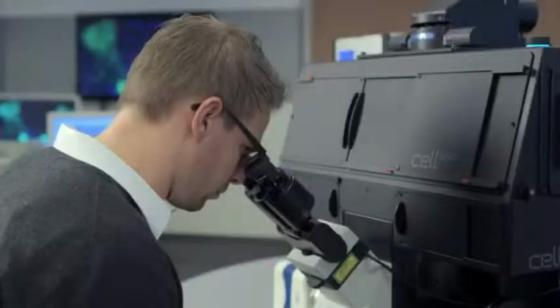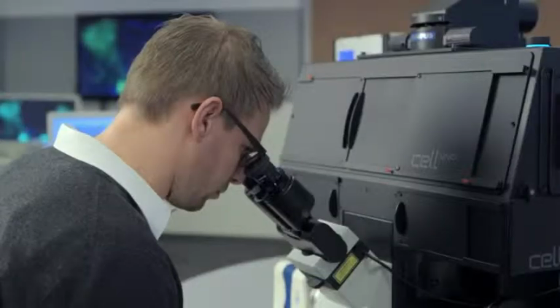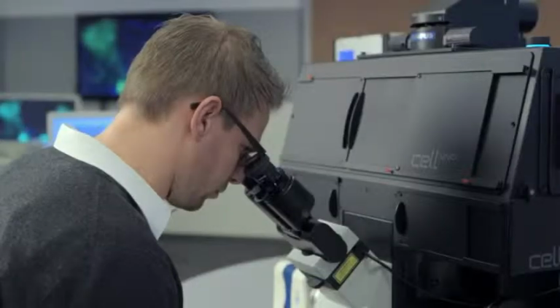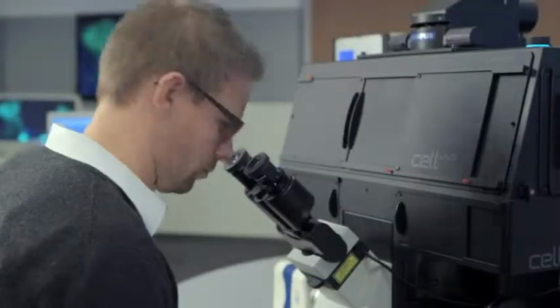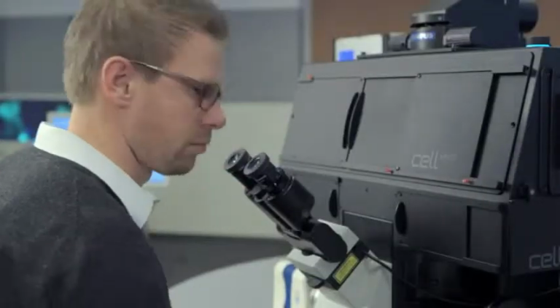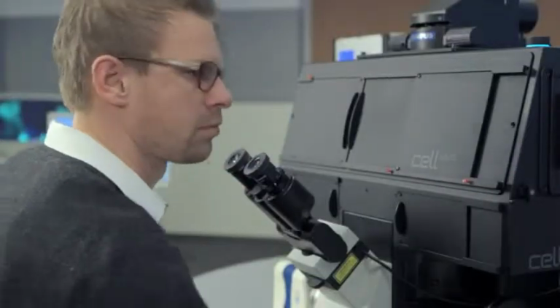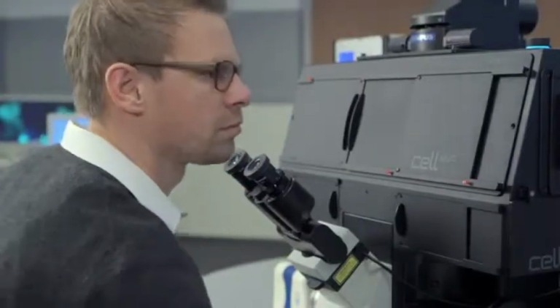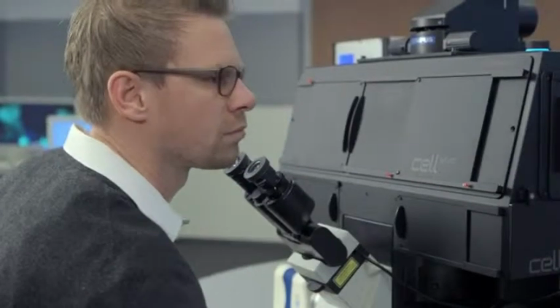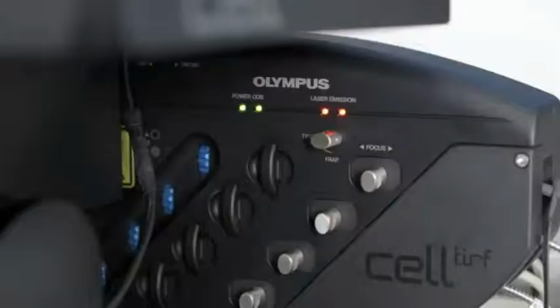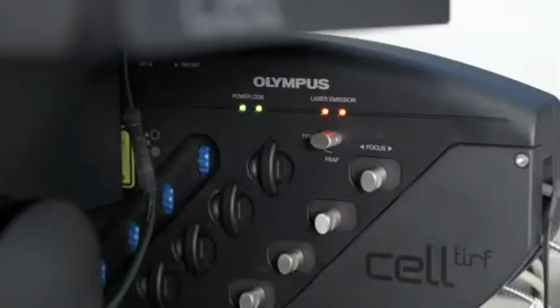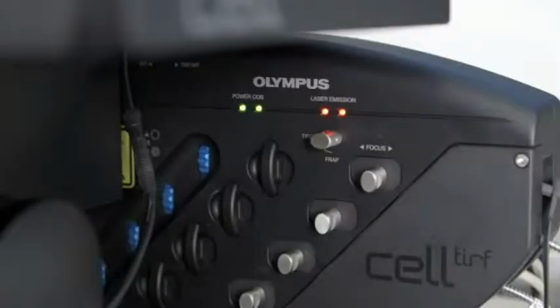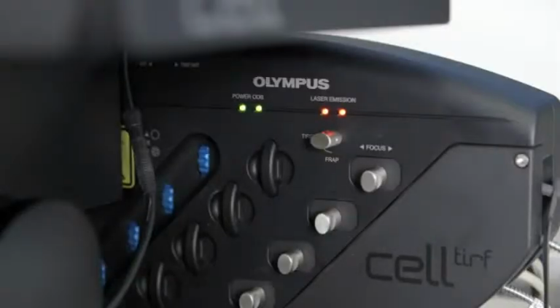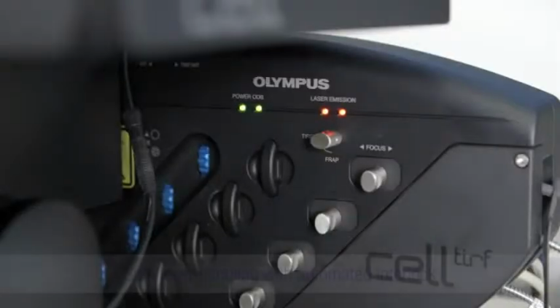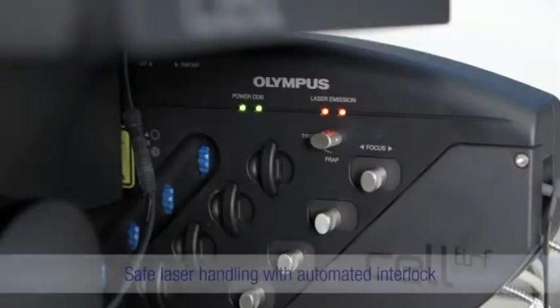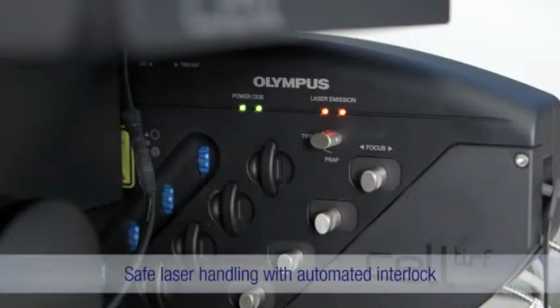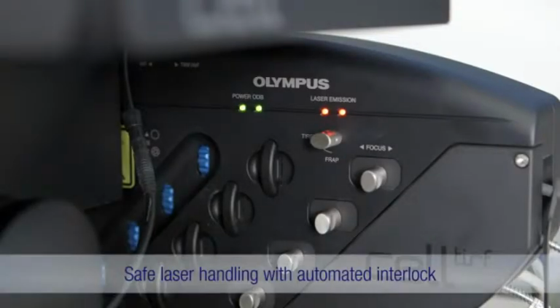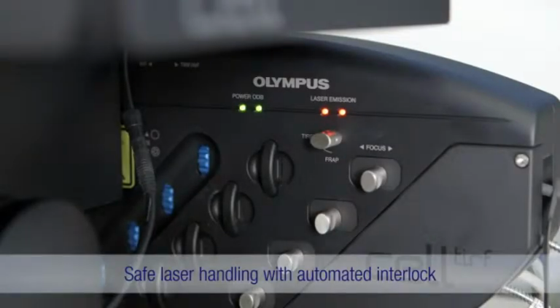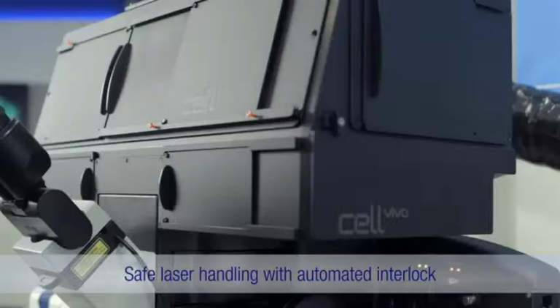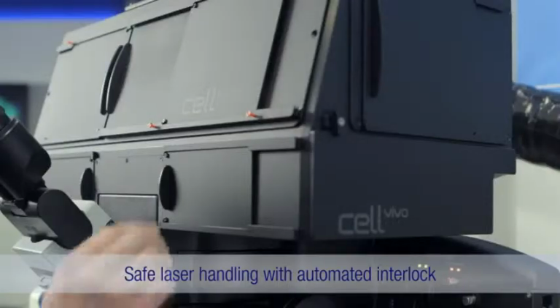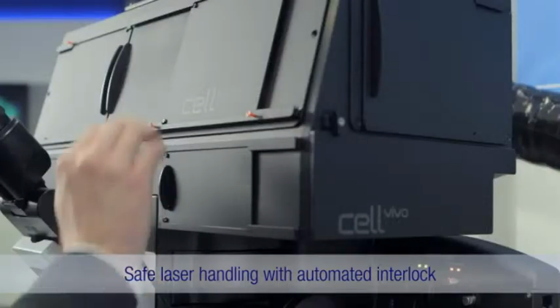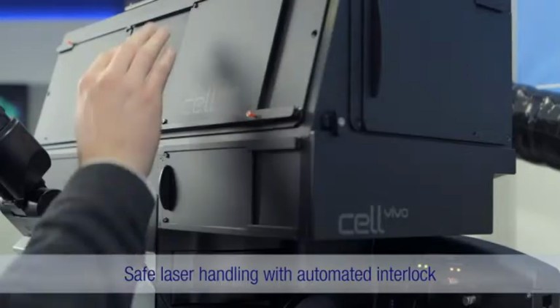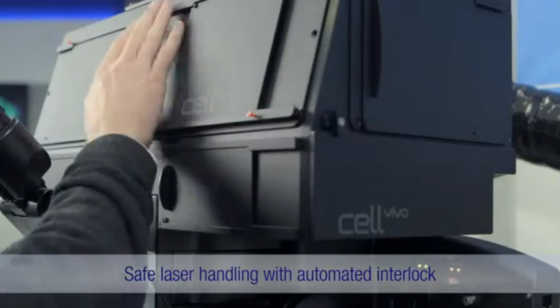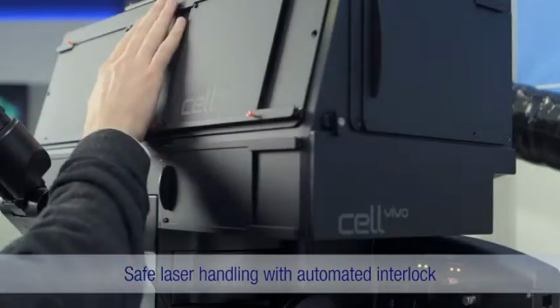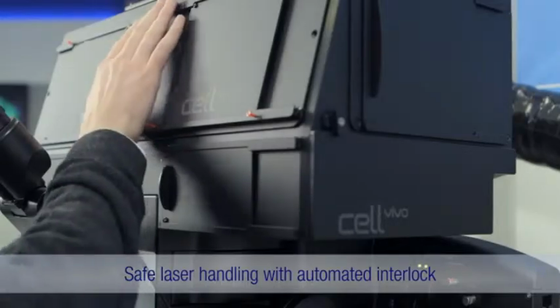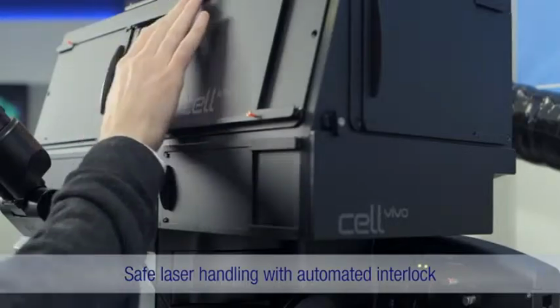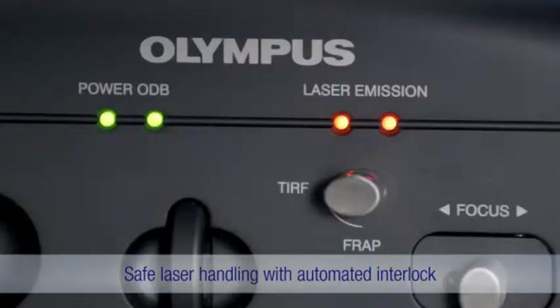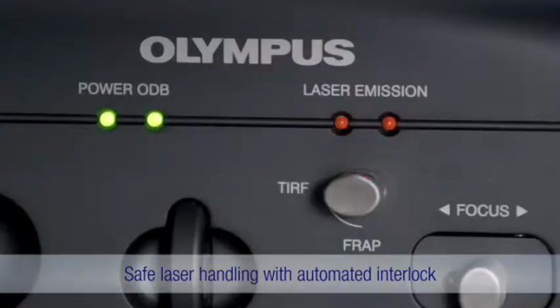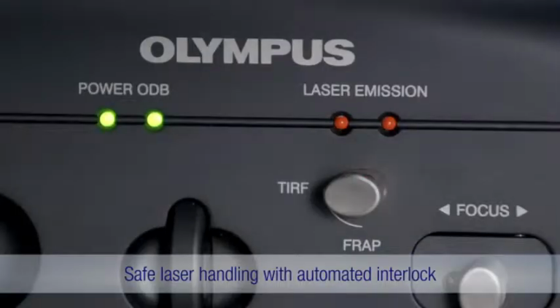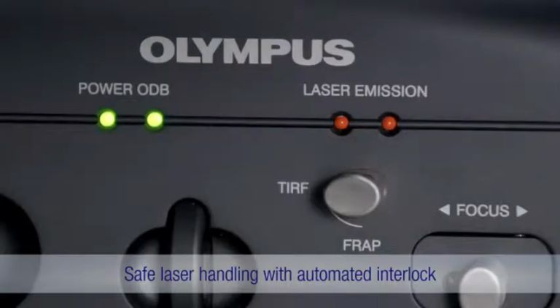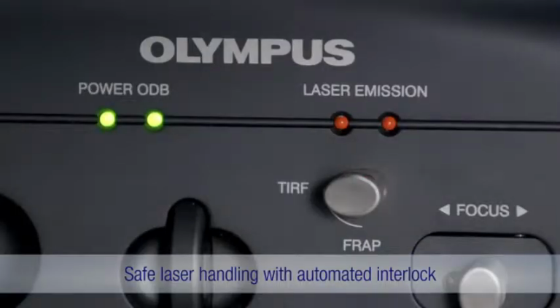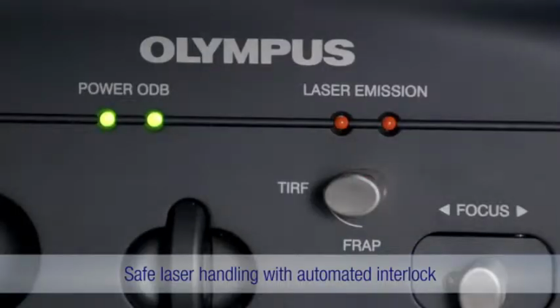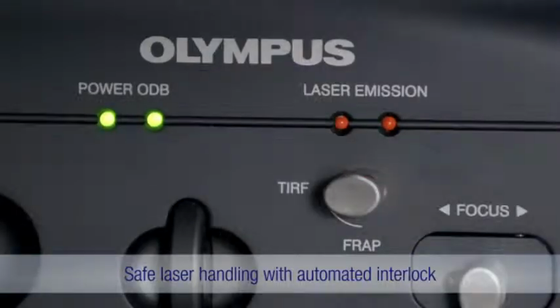When using laser applications such as TIRF microscopy, the integrated safety laser lock also ensures safe handling.